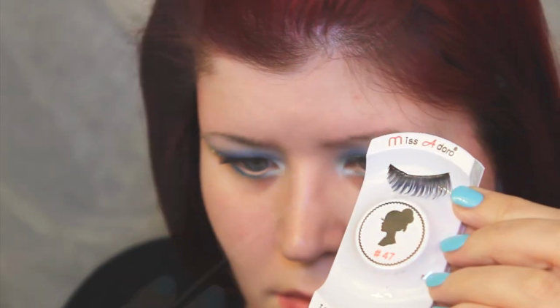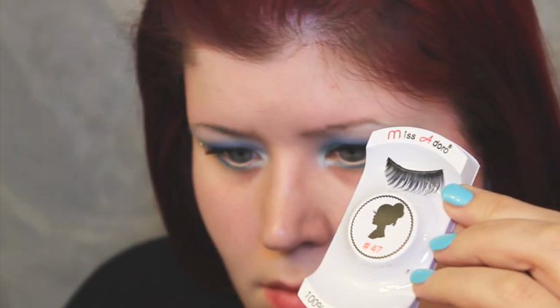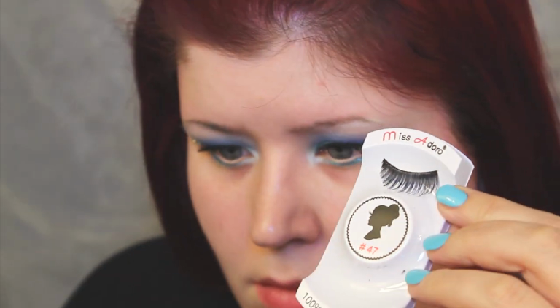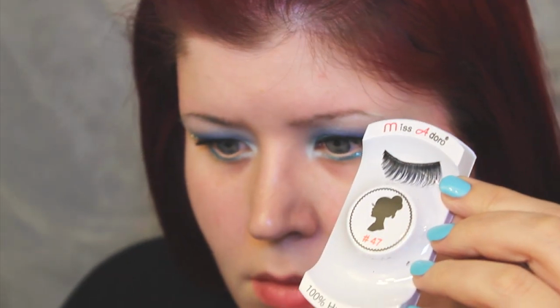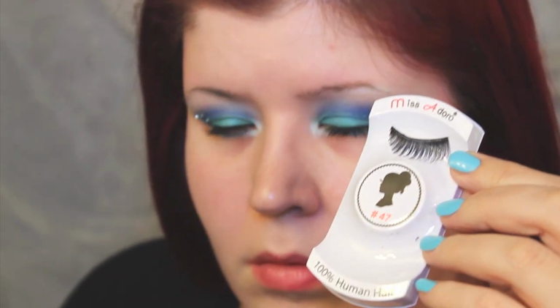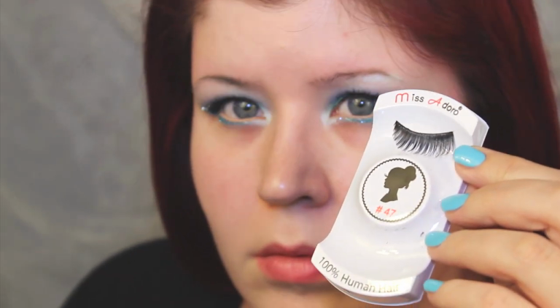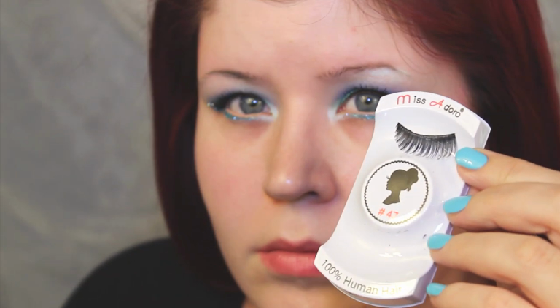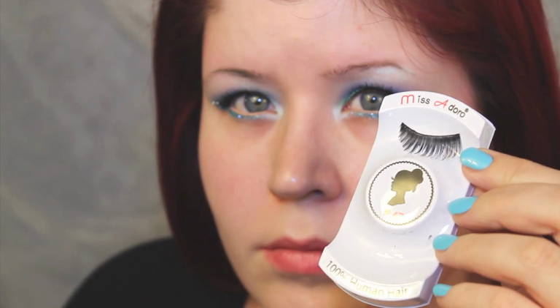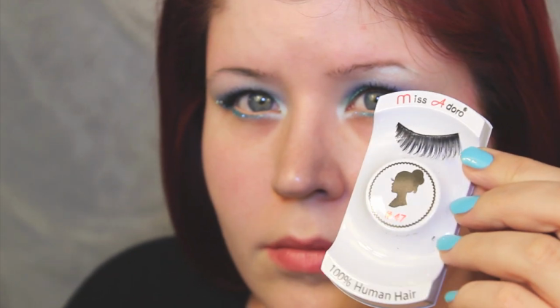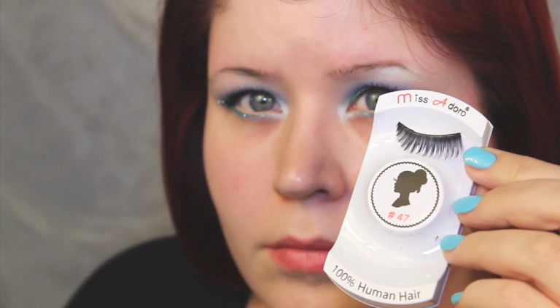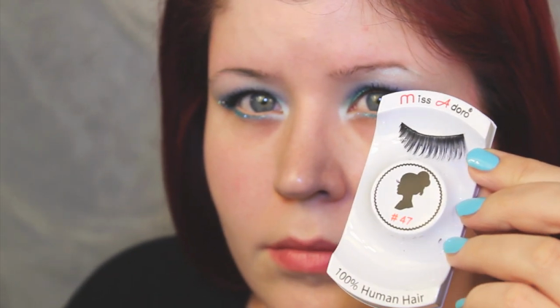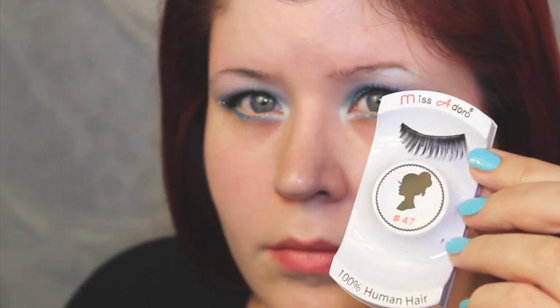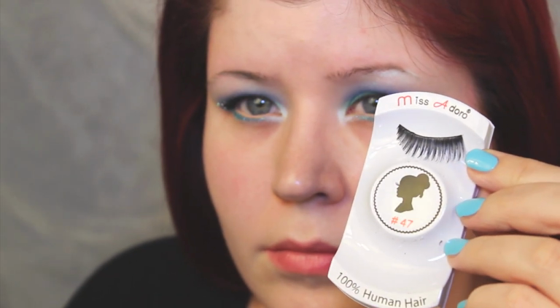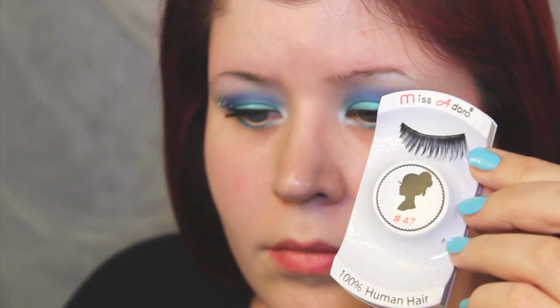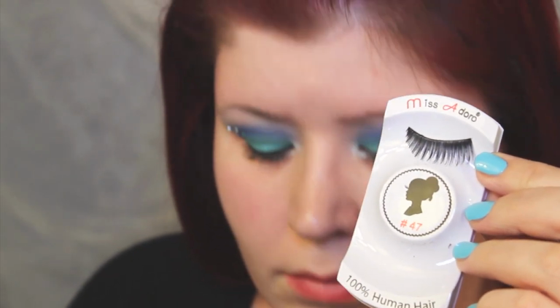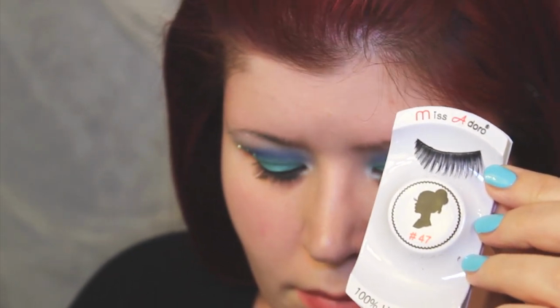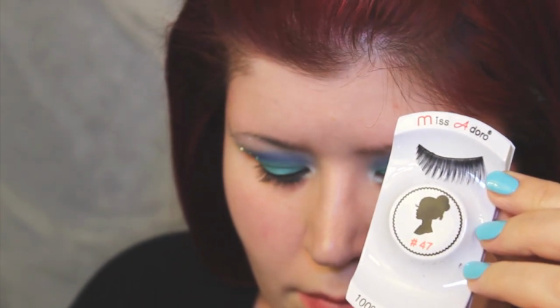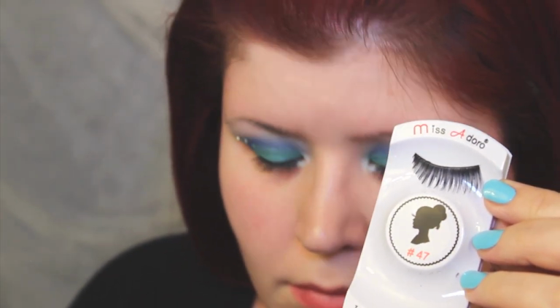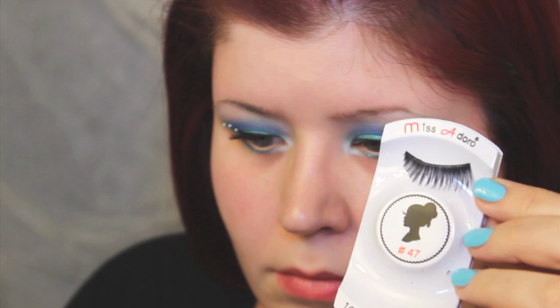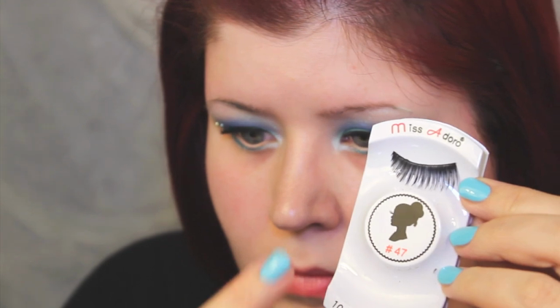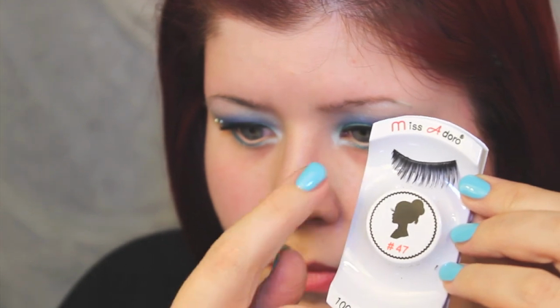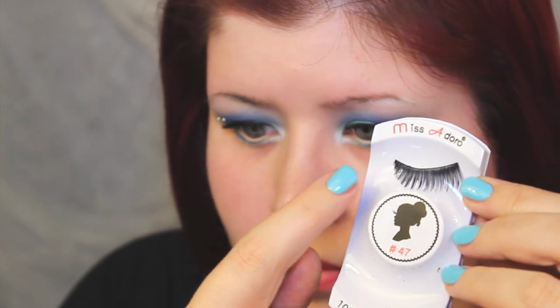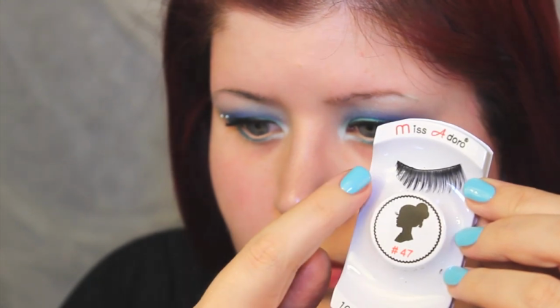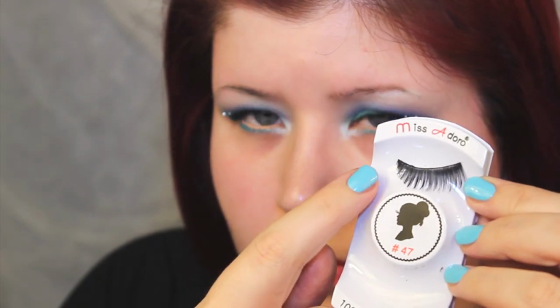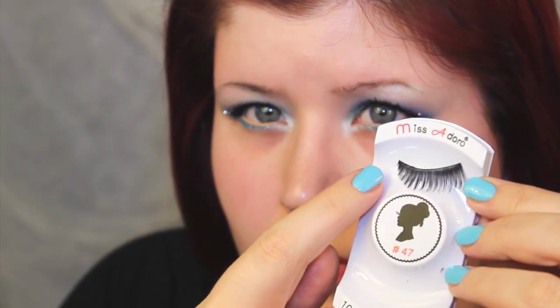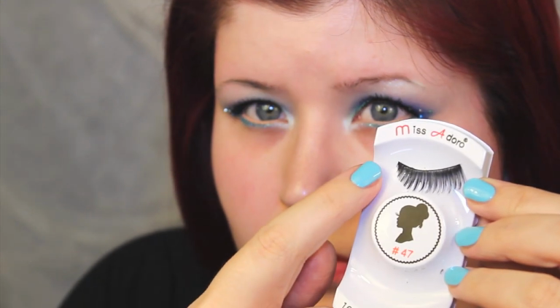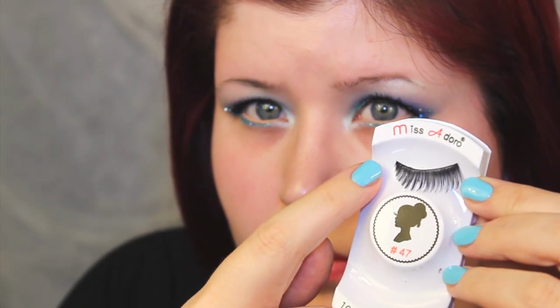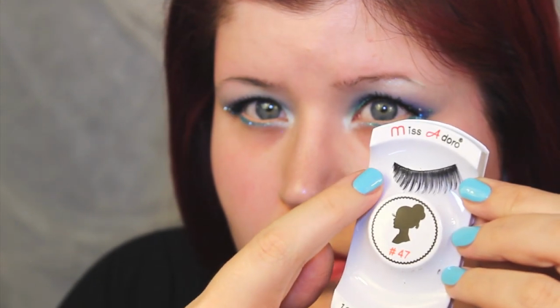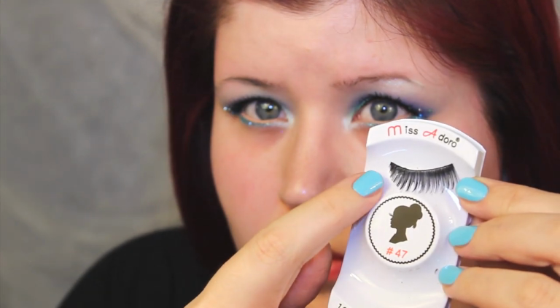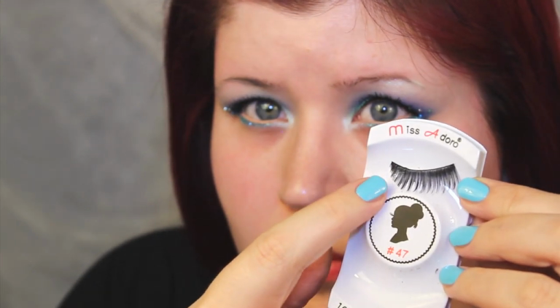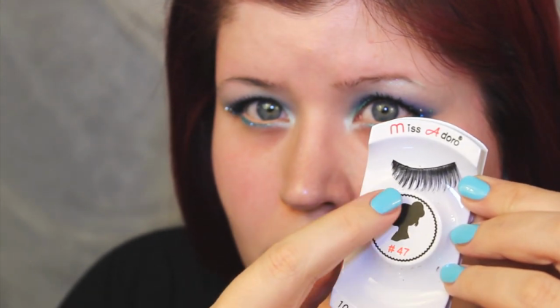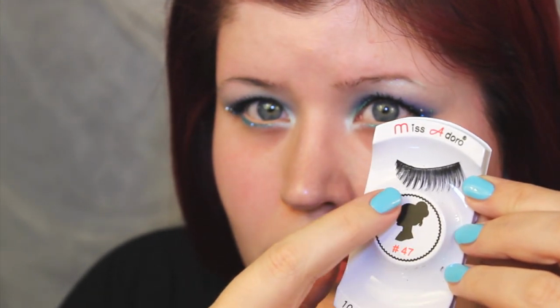To finish off the eye, I applied Miss Adoro number 47 eyelashes. I have cut these up a bit to fit my eye better.